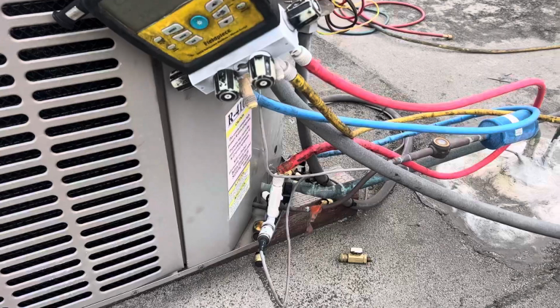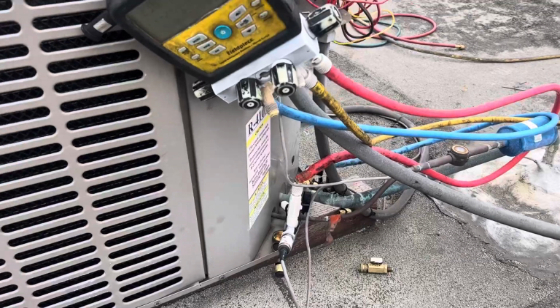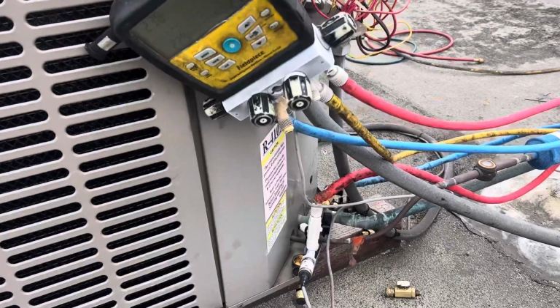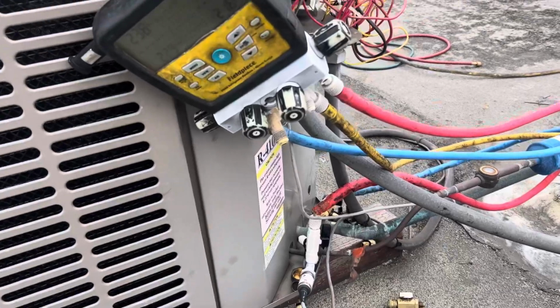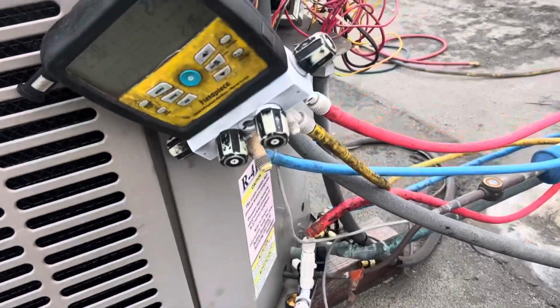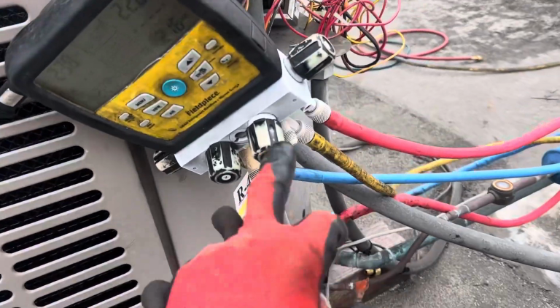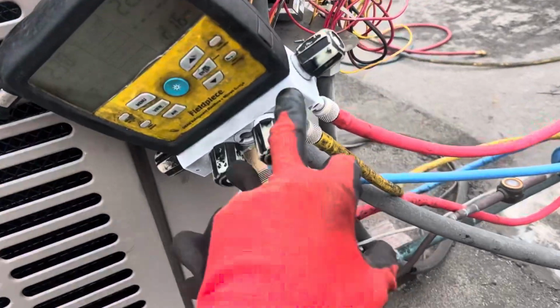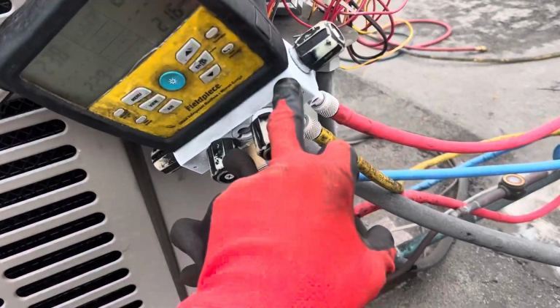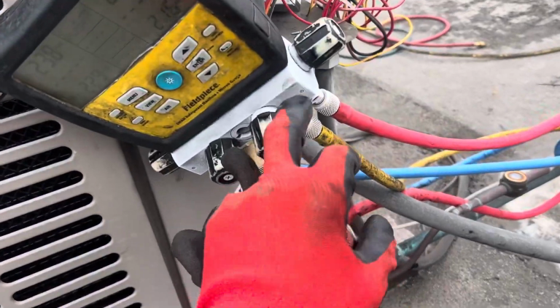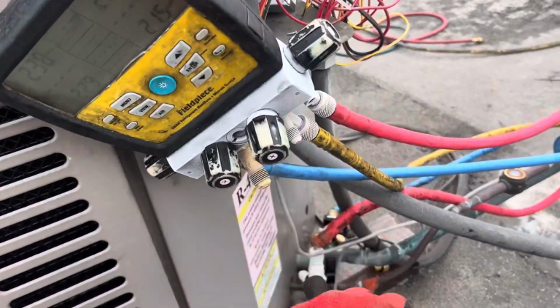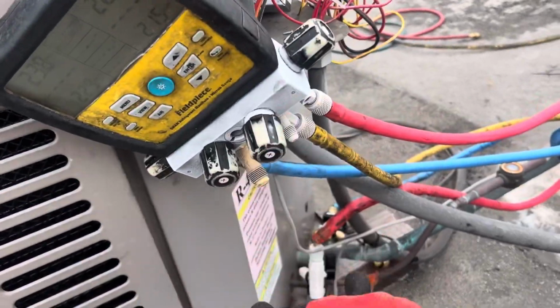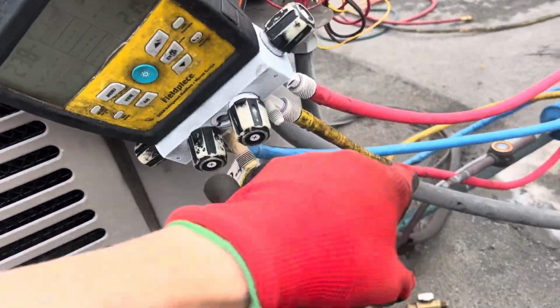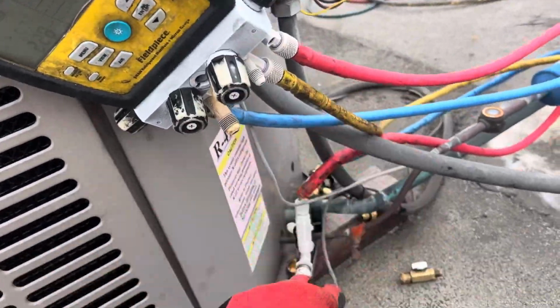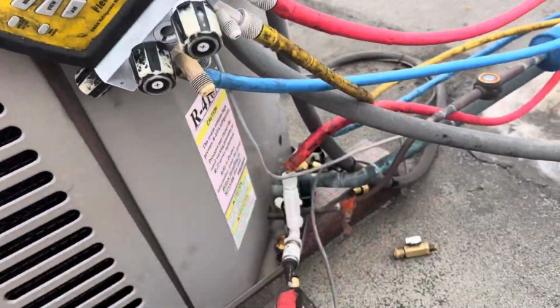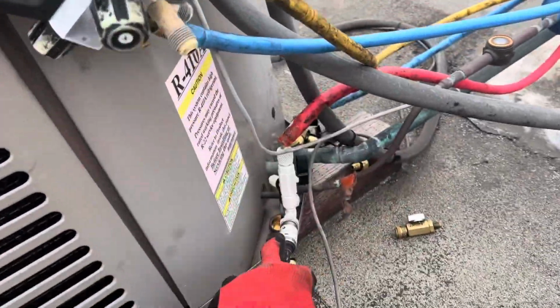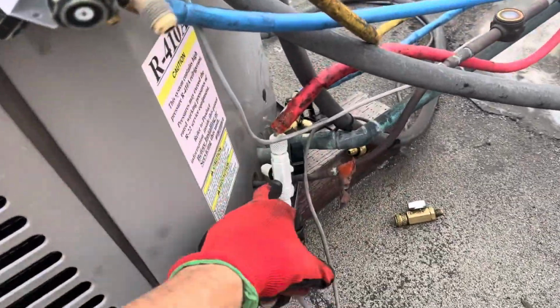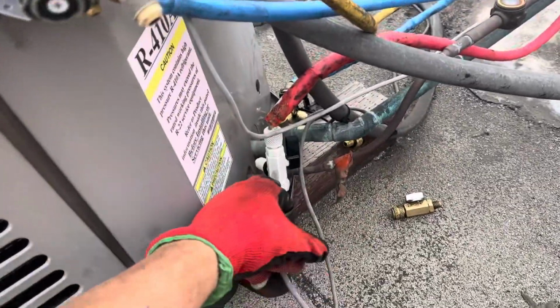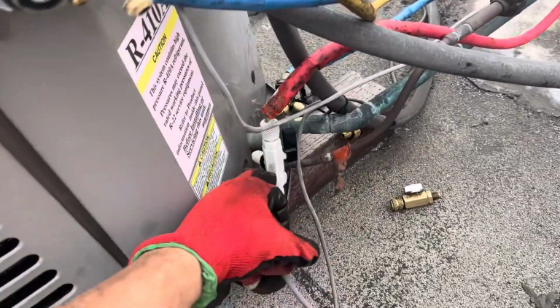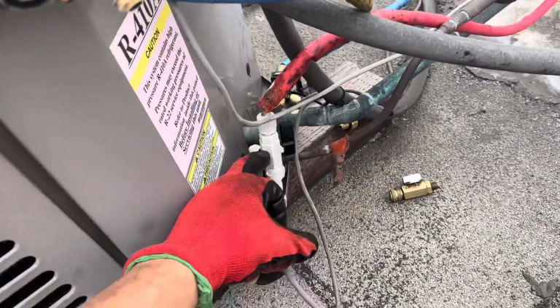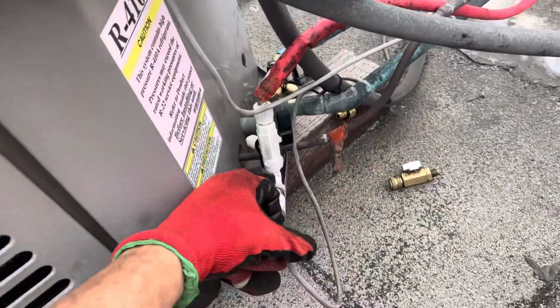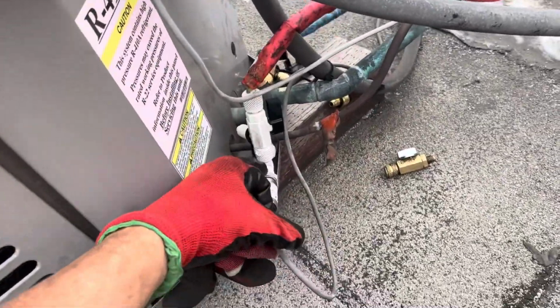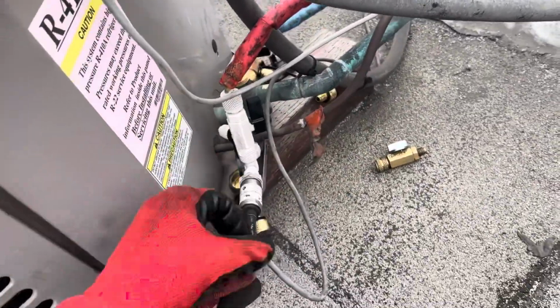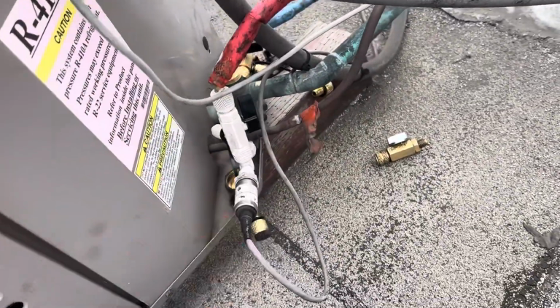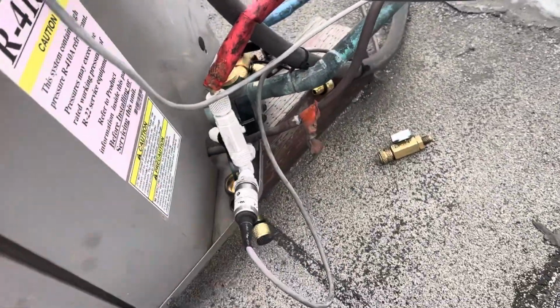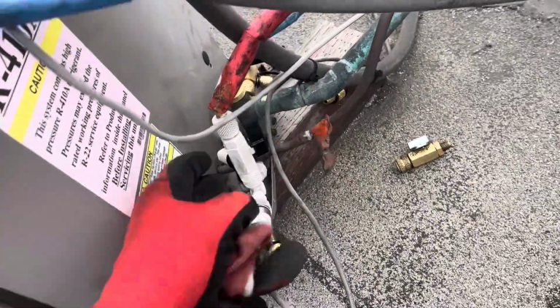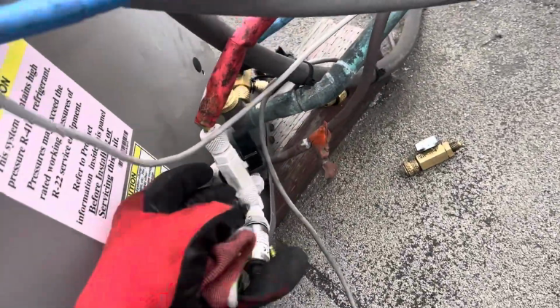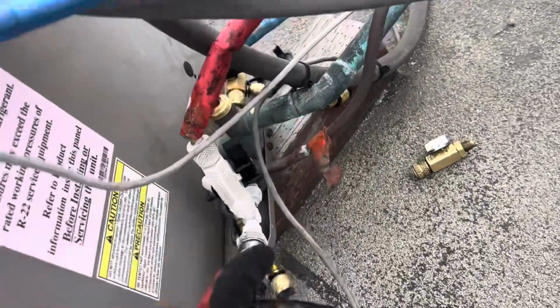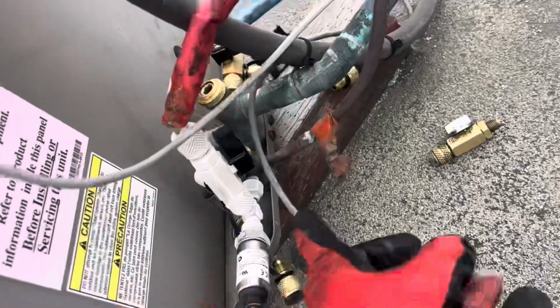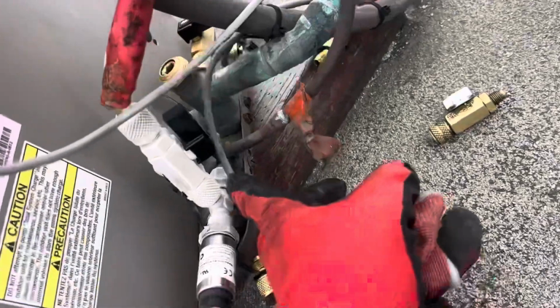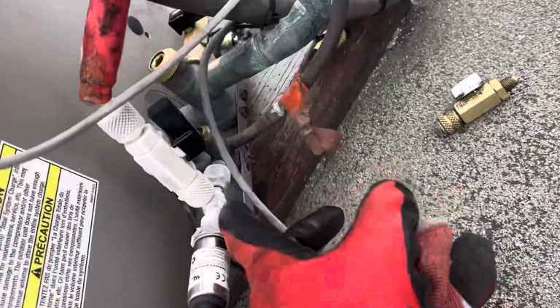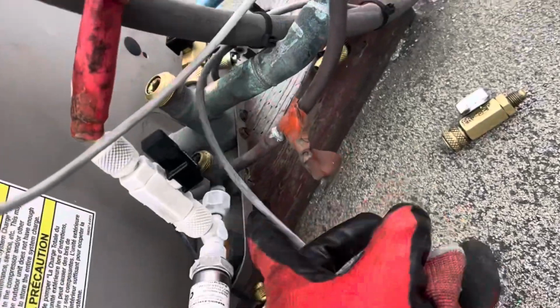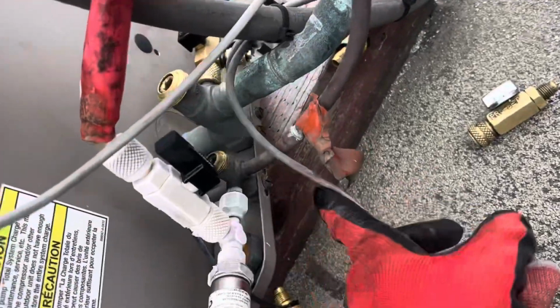We definitely got a little refrigerant flow going on here. And why does that seem like there's a restriction?